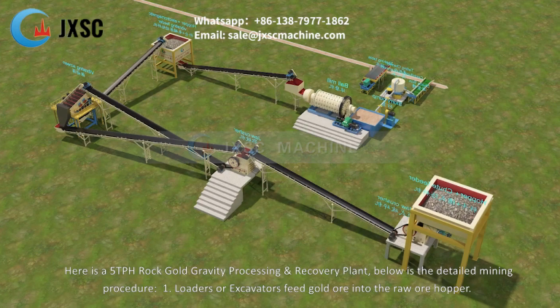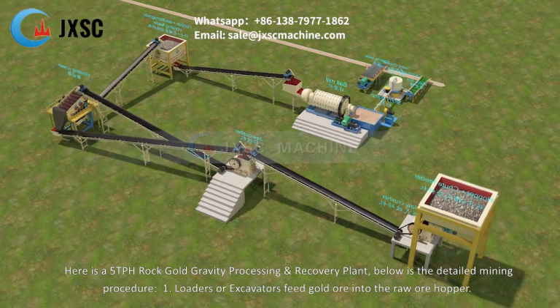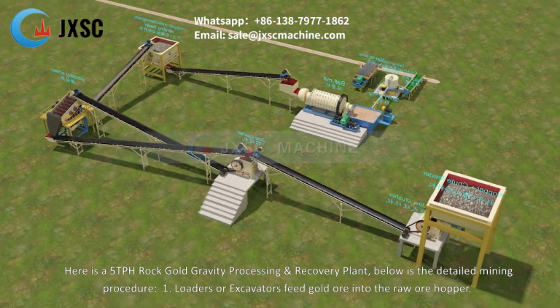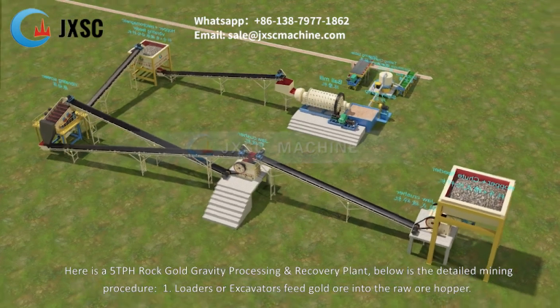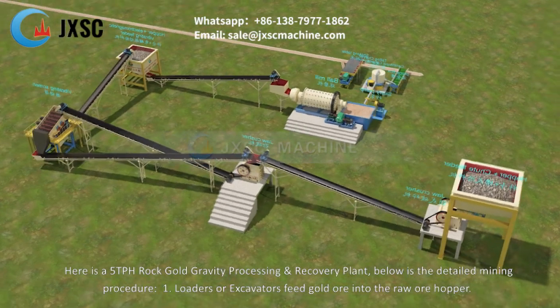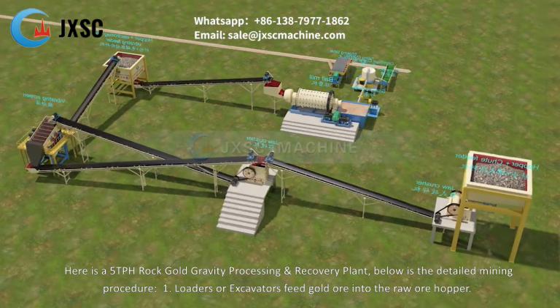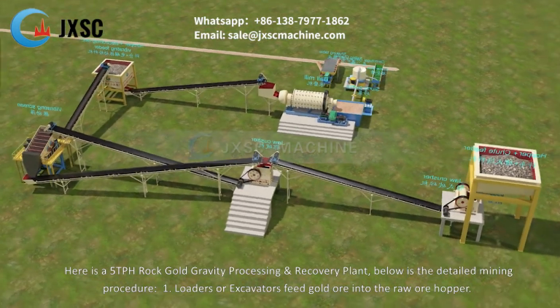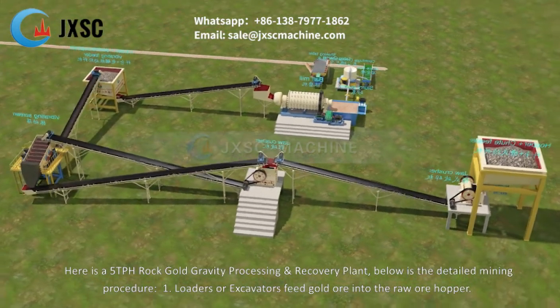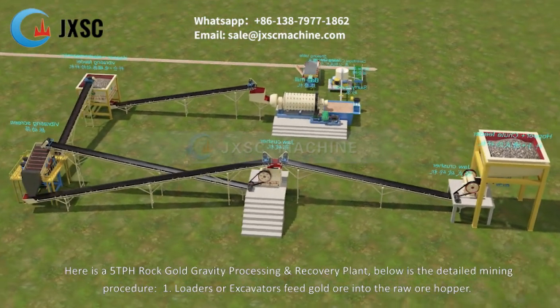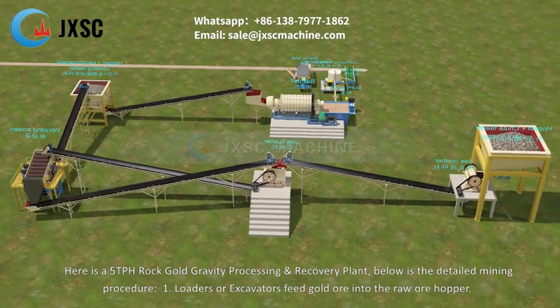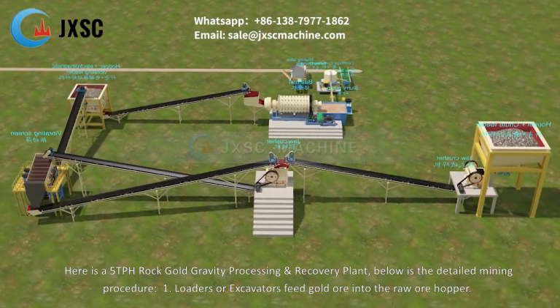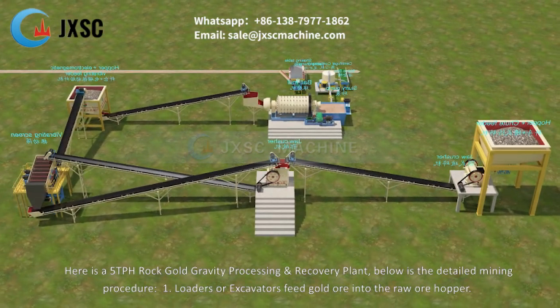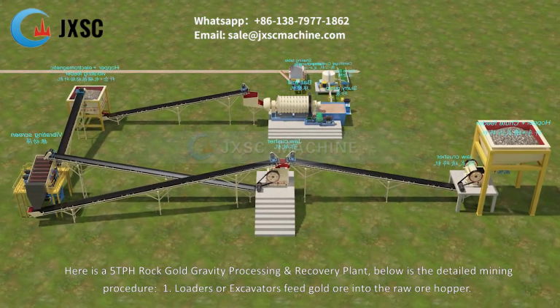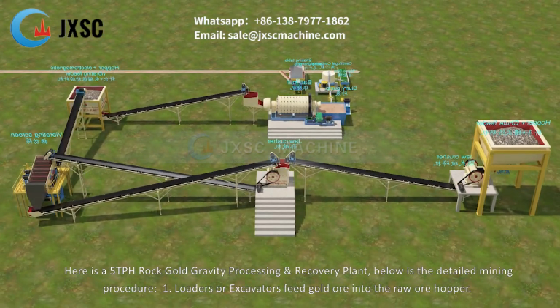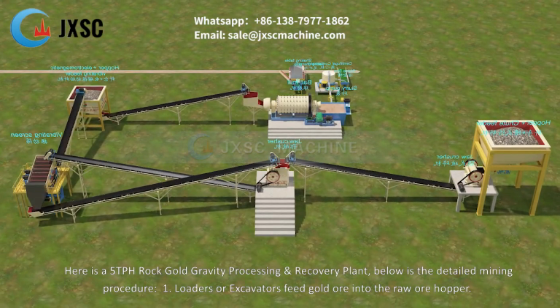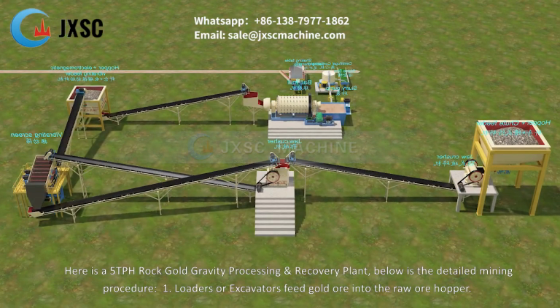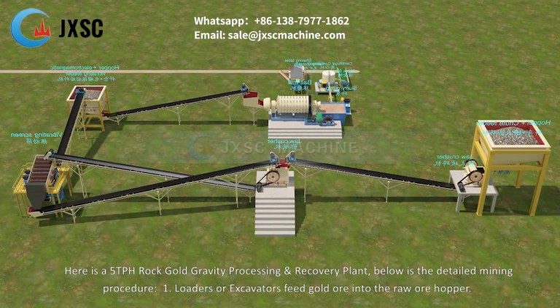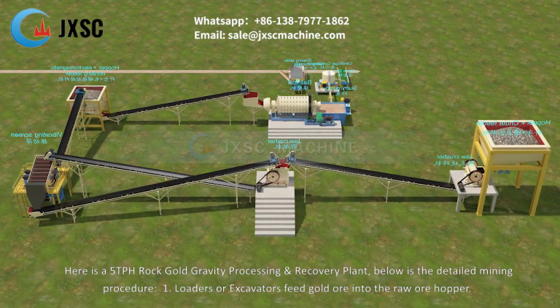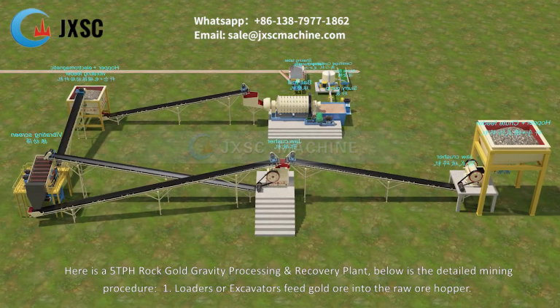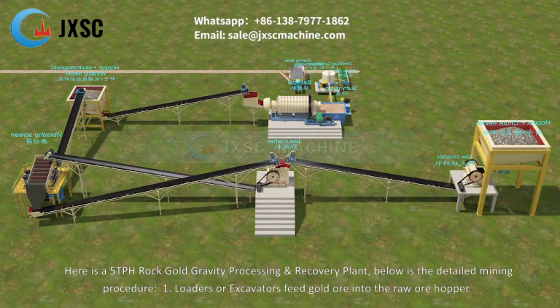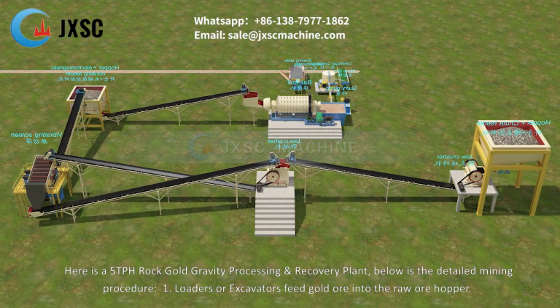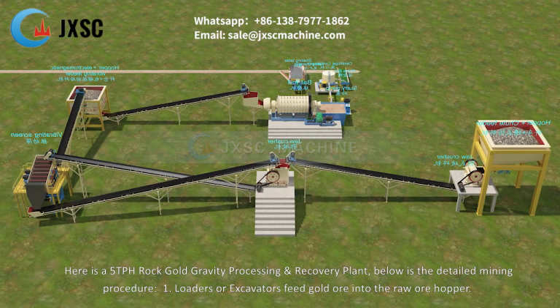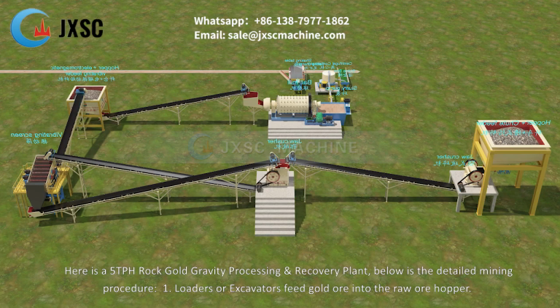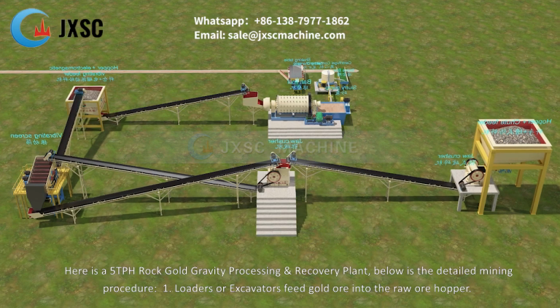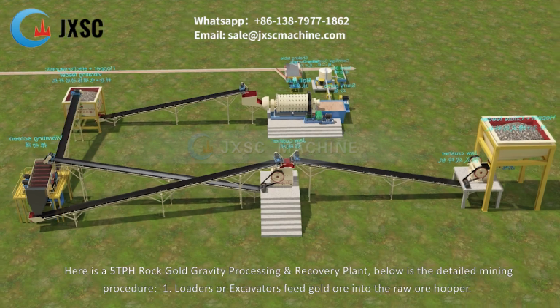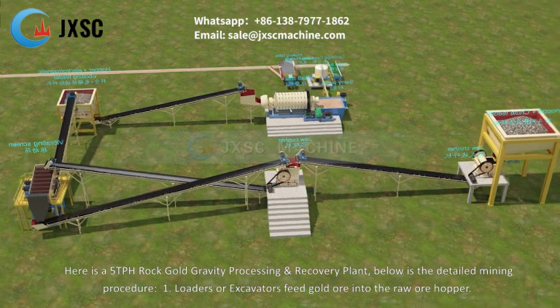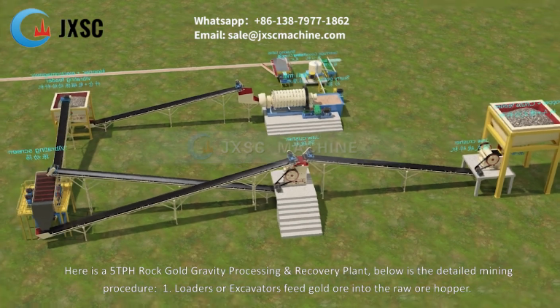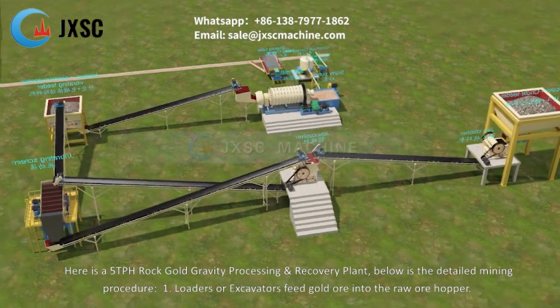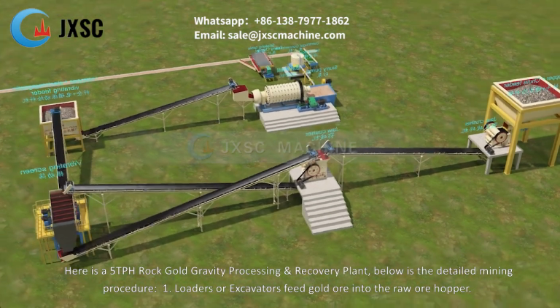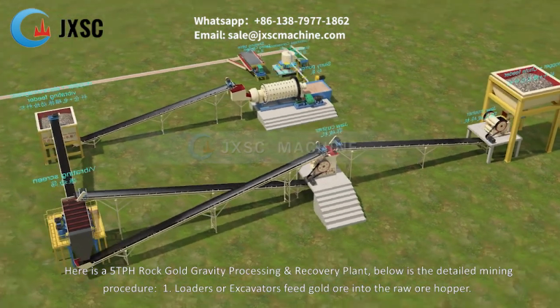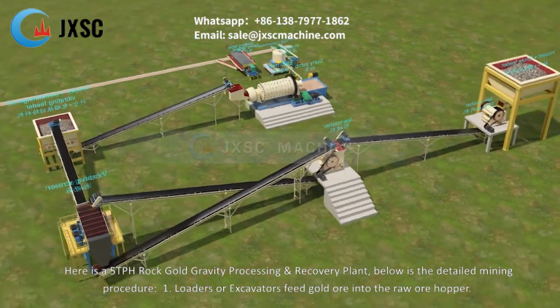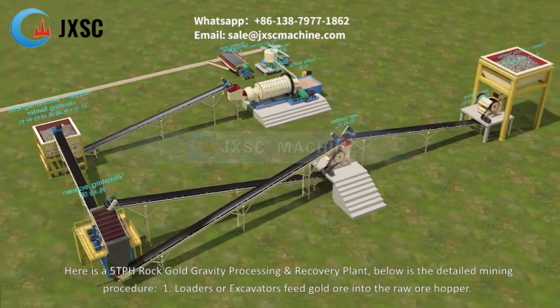Here is a 5 TPH rock gold gravity processing and recovery plant. Below is the detailed mining procedure.